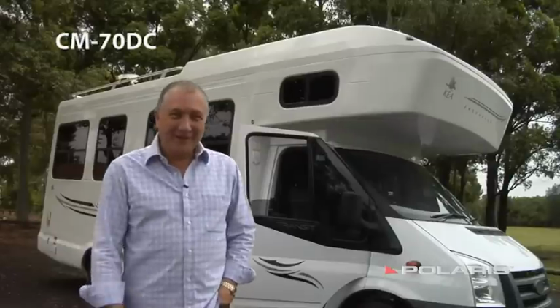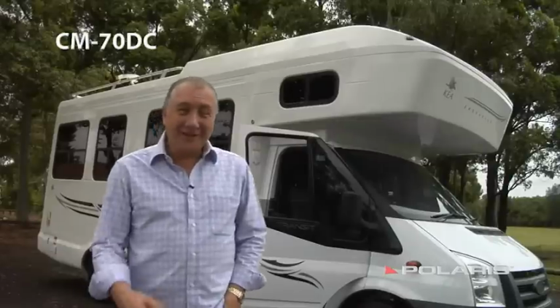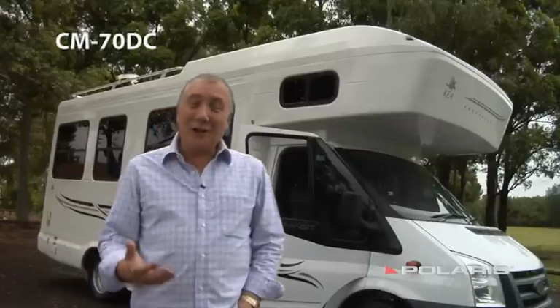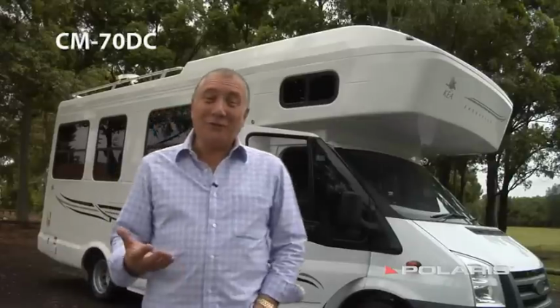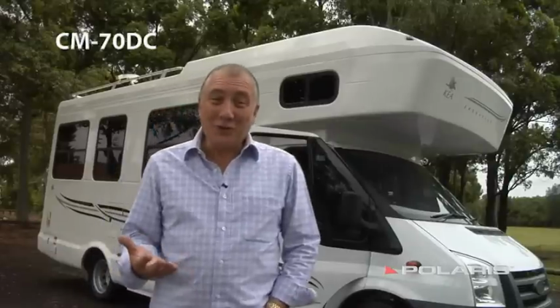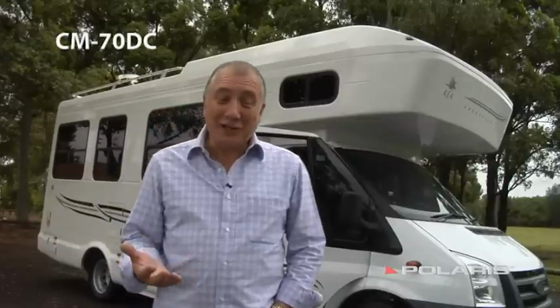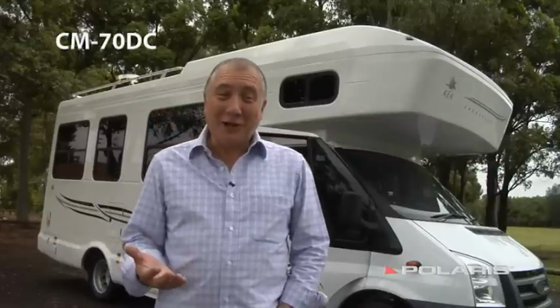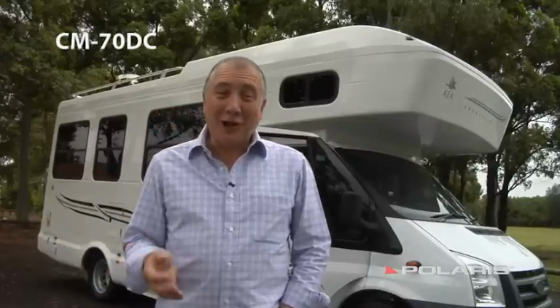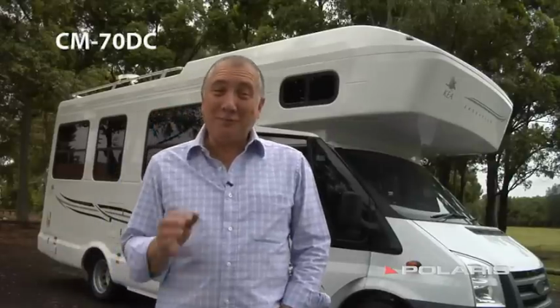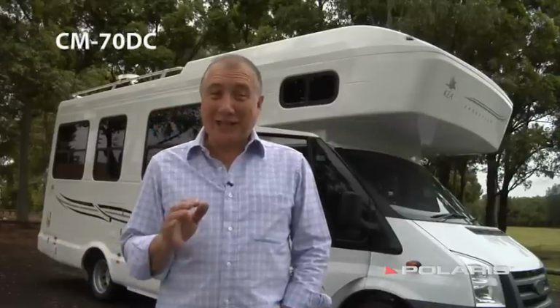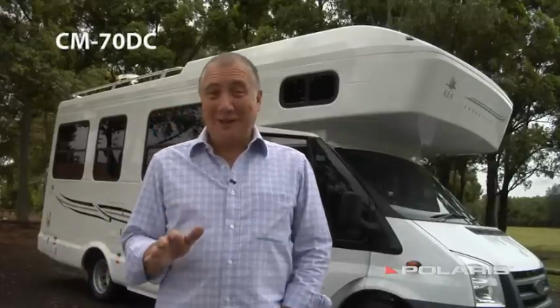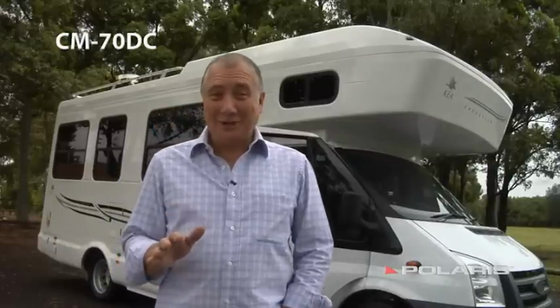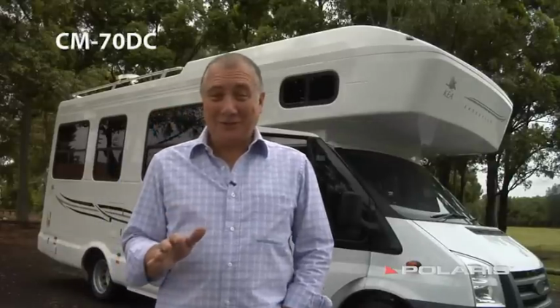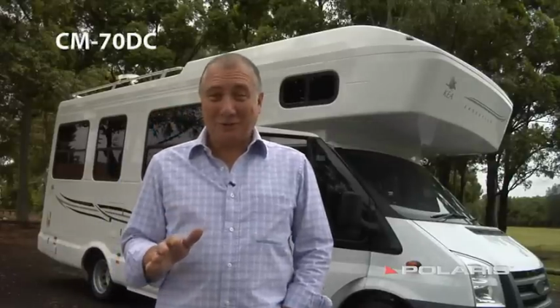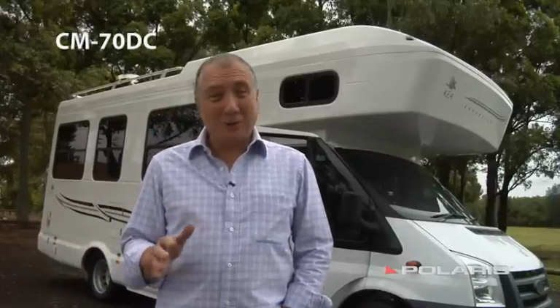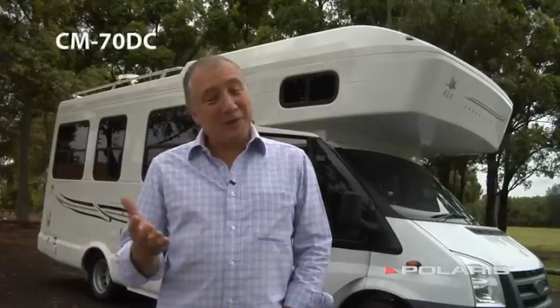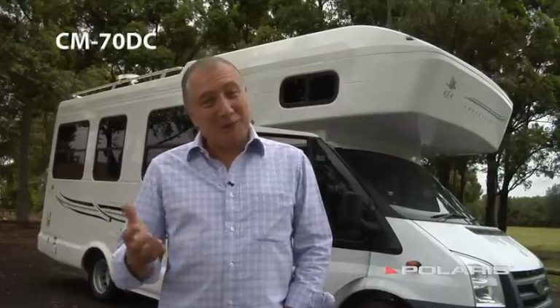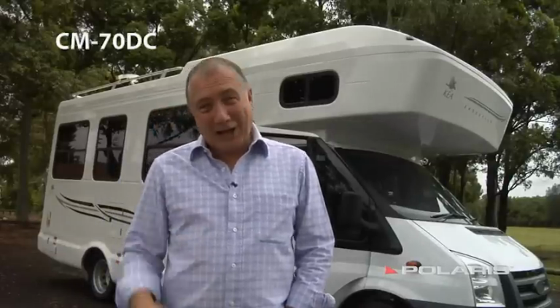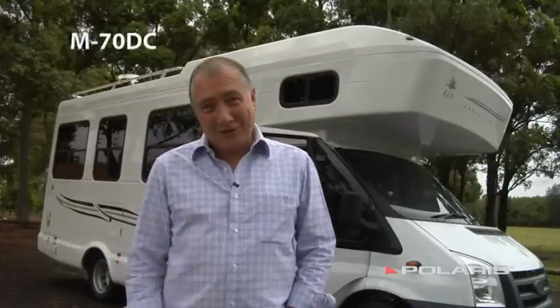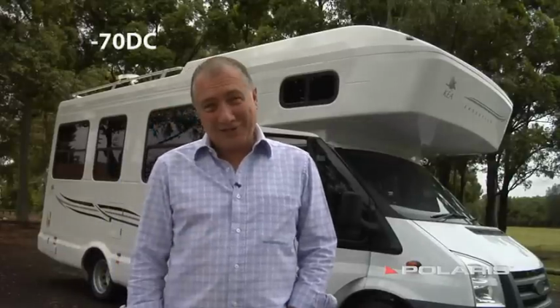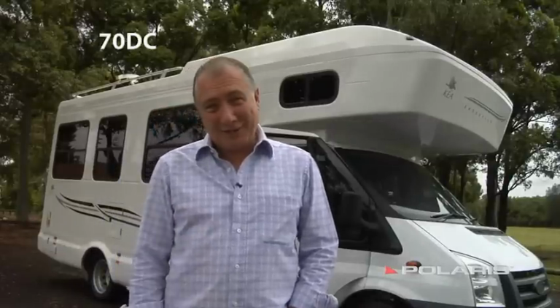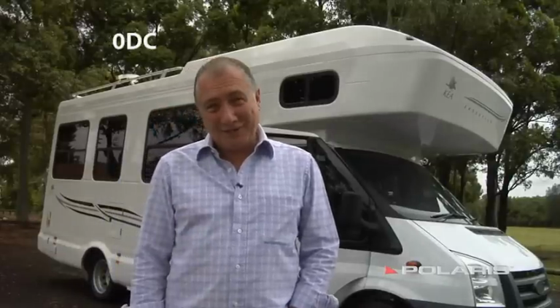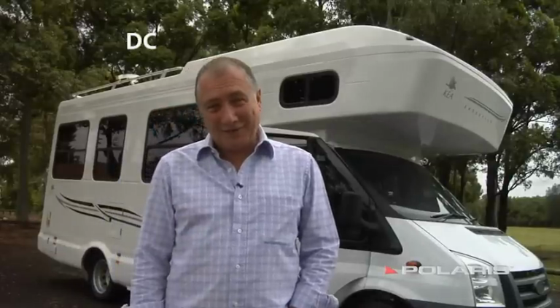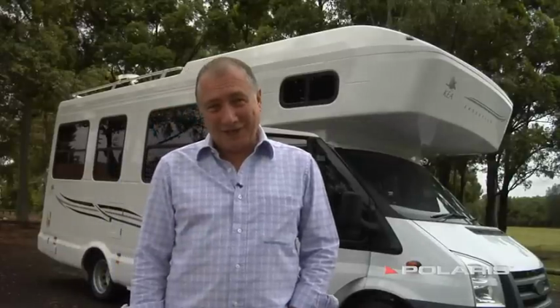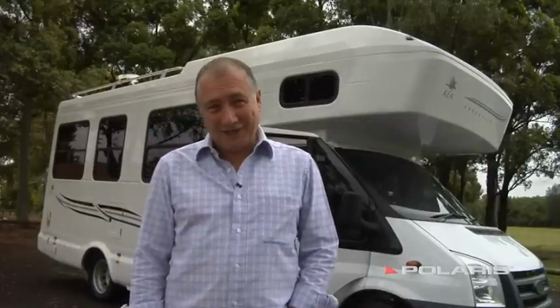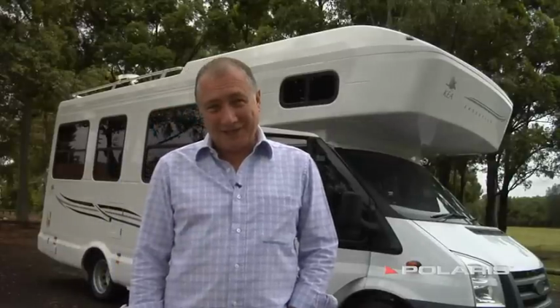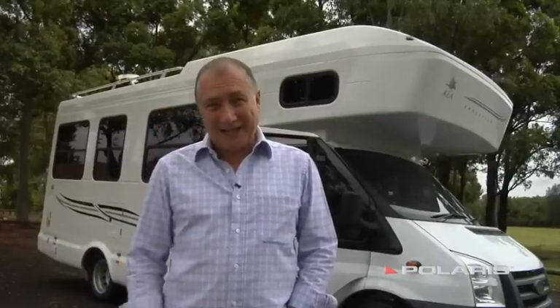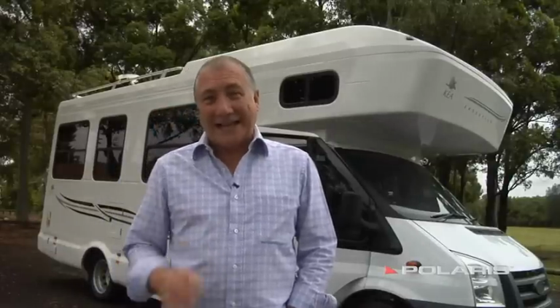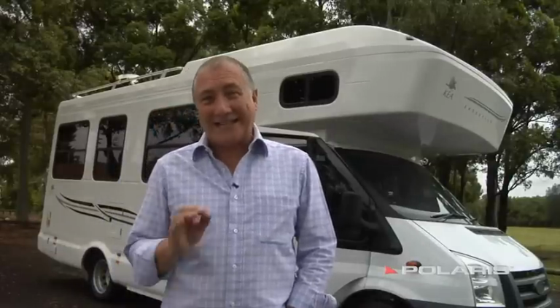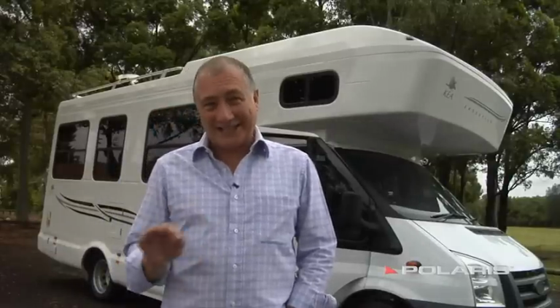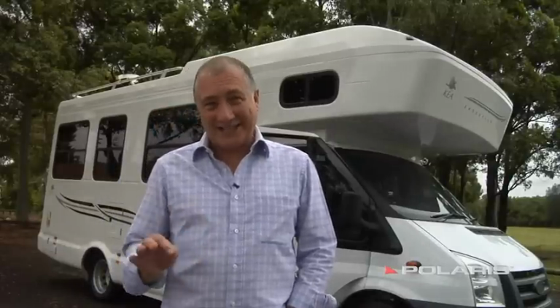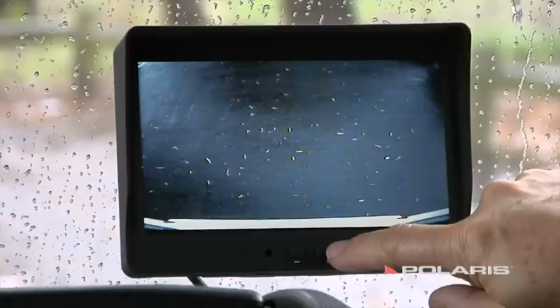Reversing a motorhome can be difficult, but with the Polaris CM70DC, it's easy.